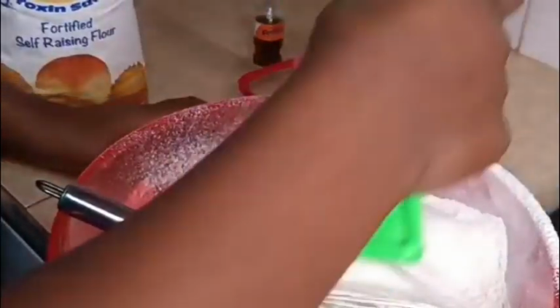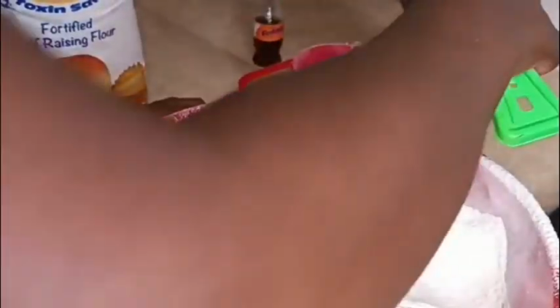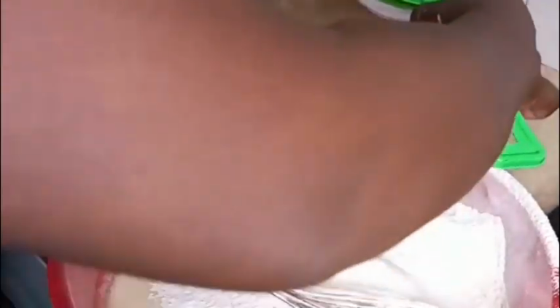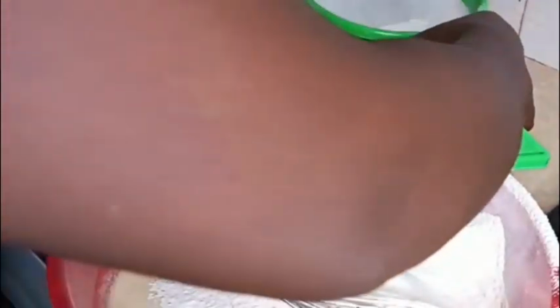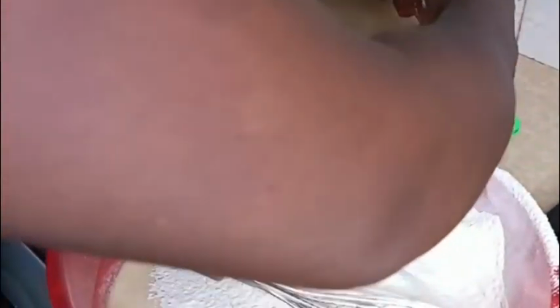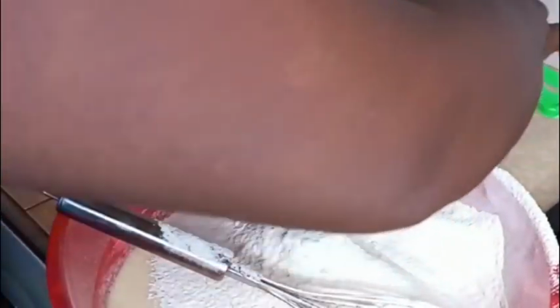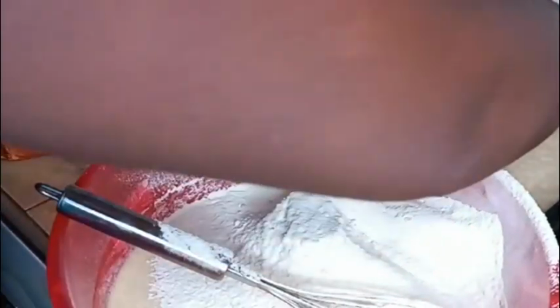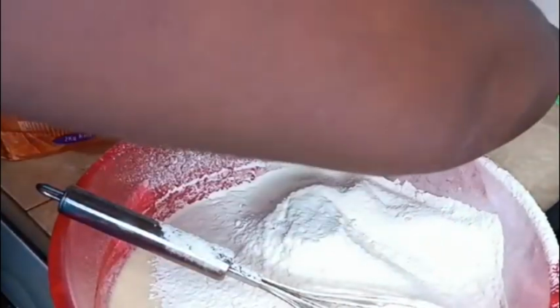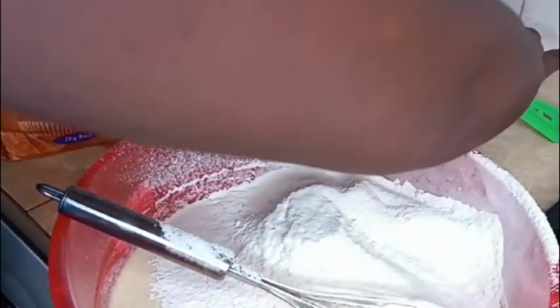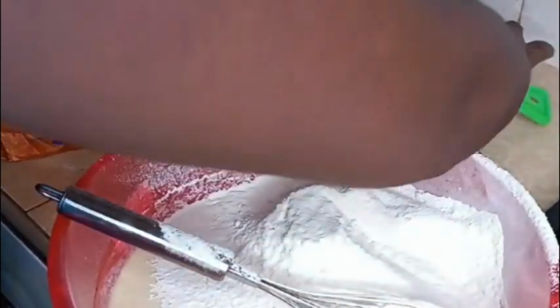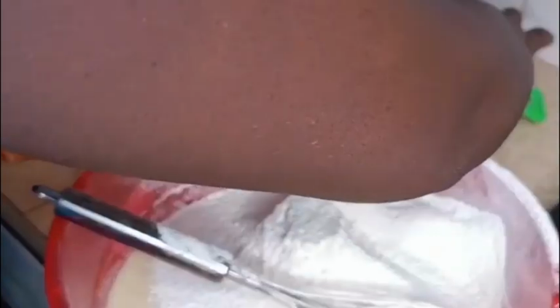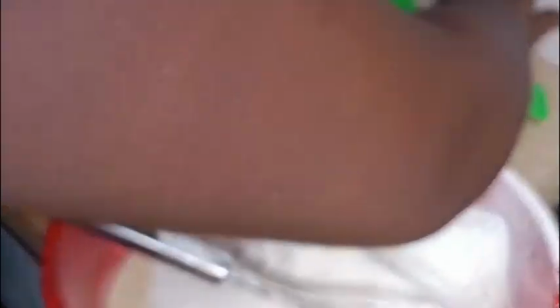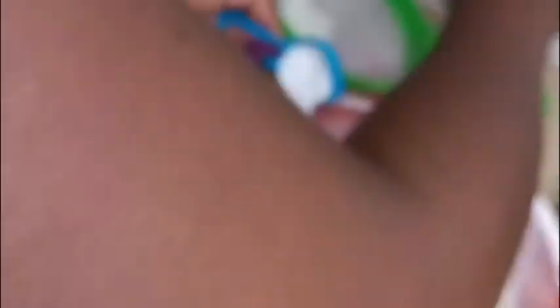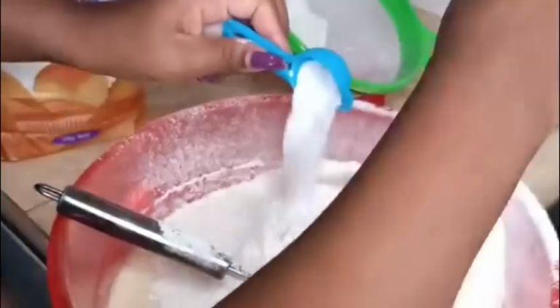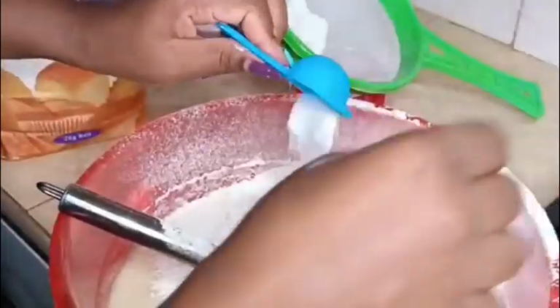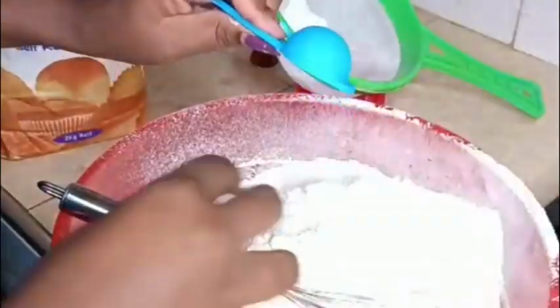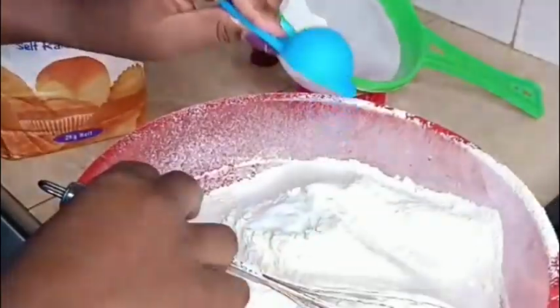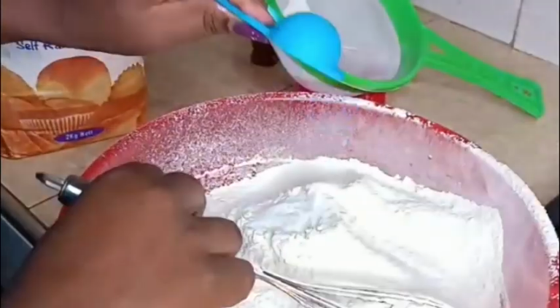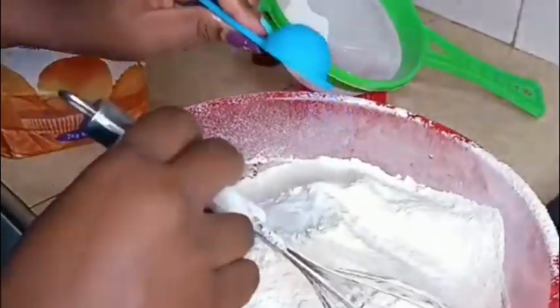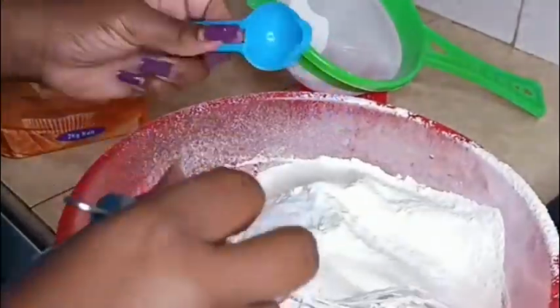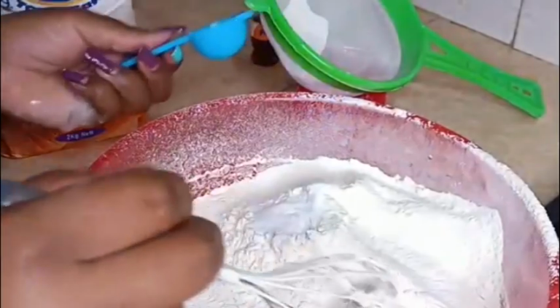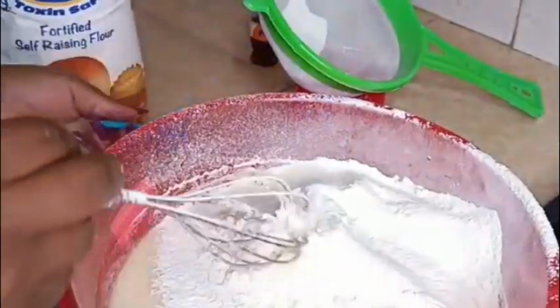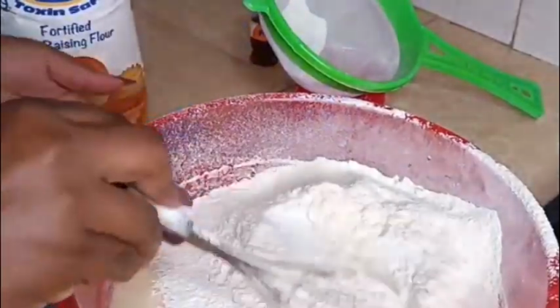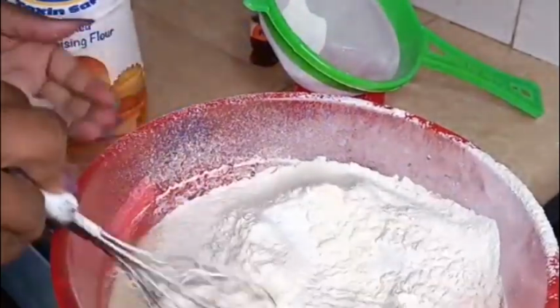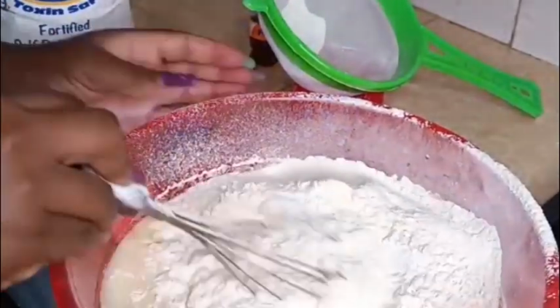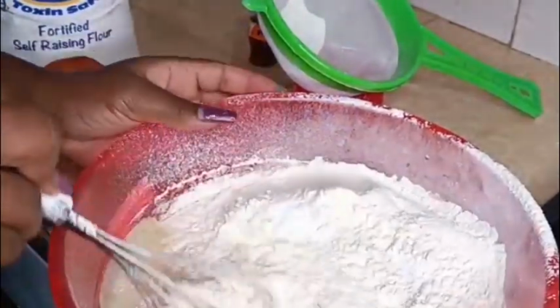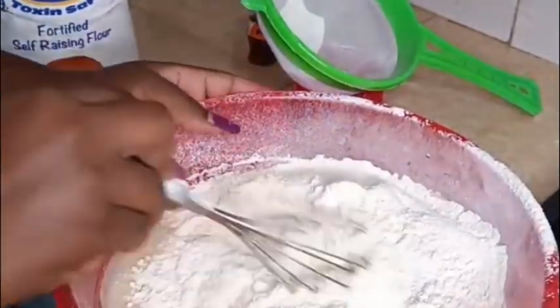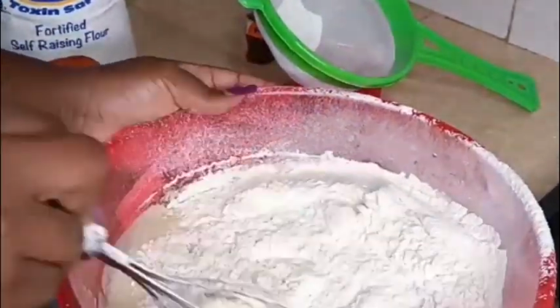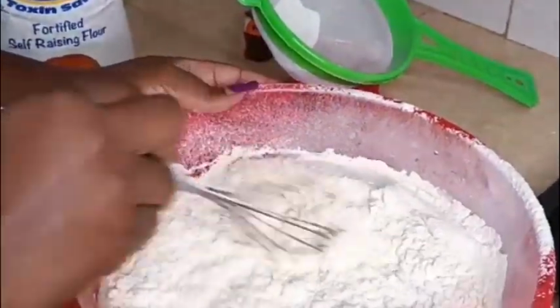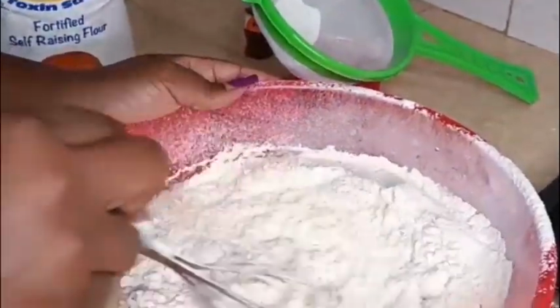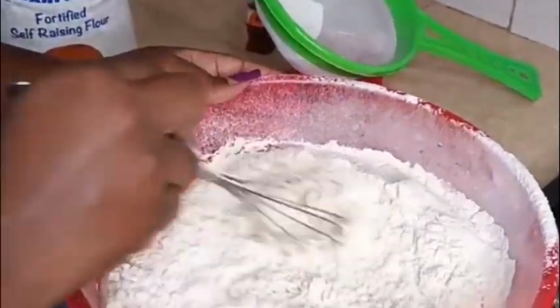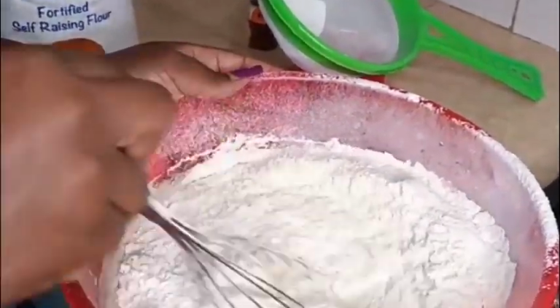I'm adding baking soda and I'm going to mix it all together.